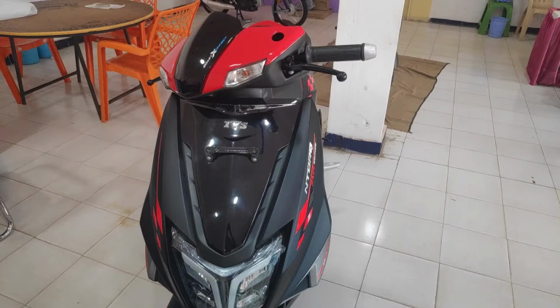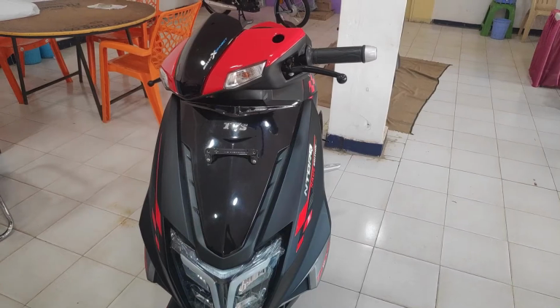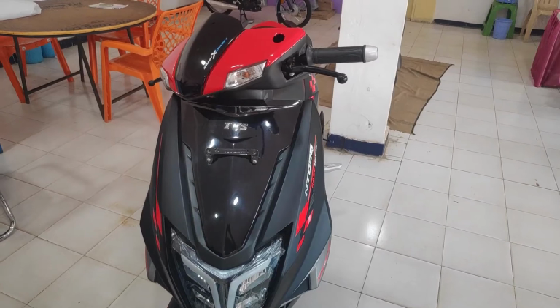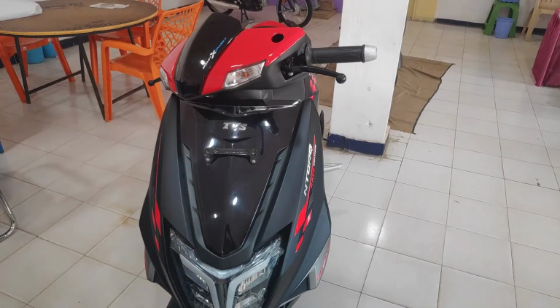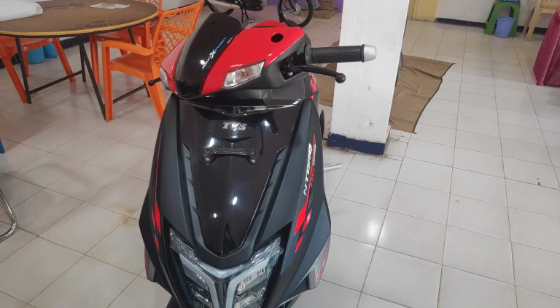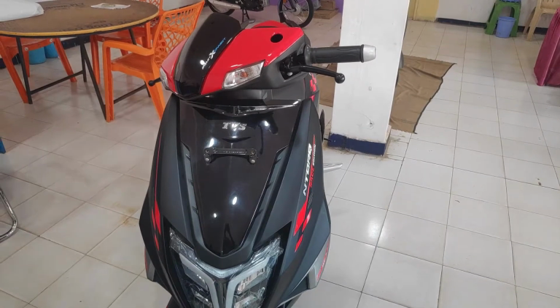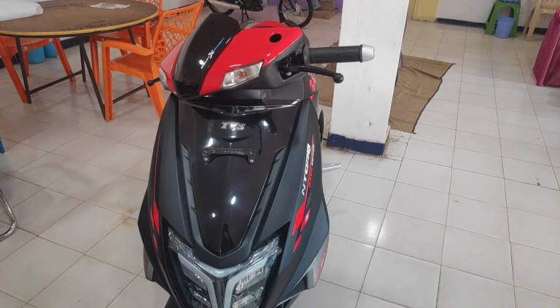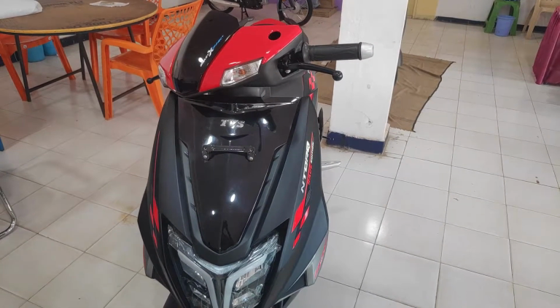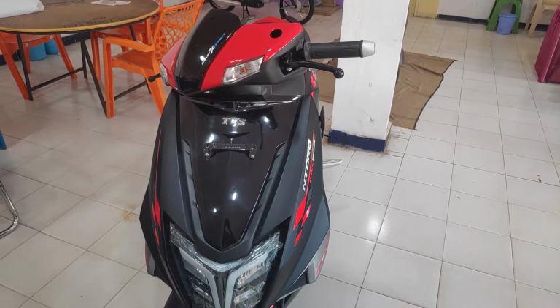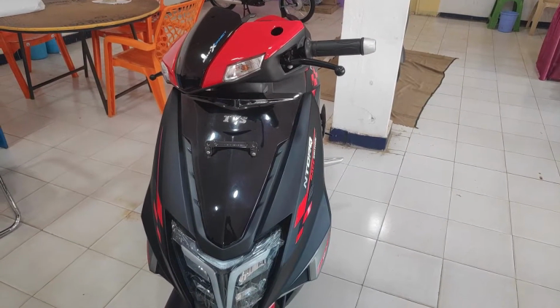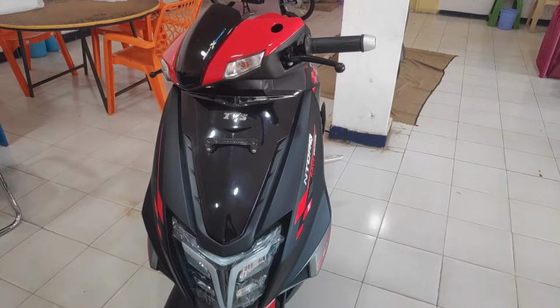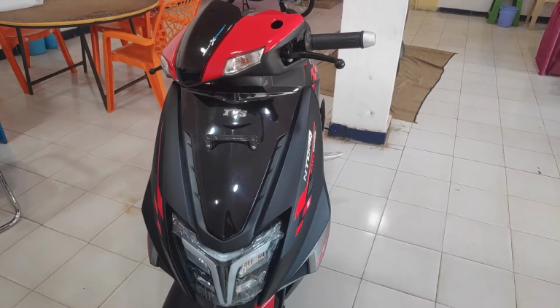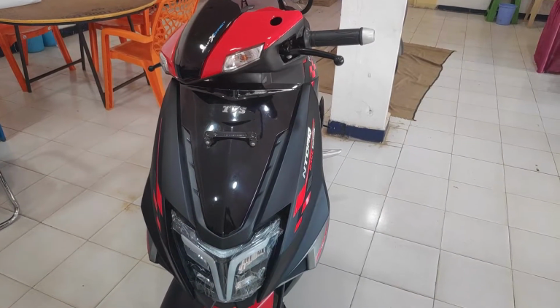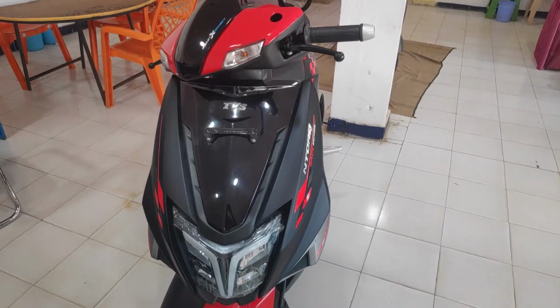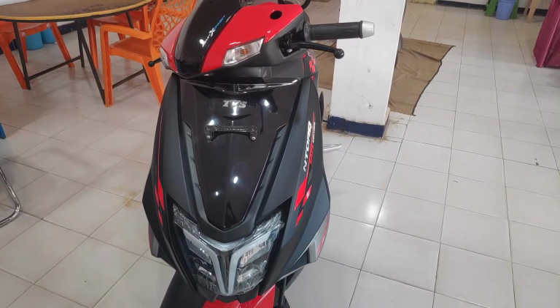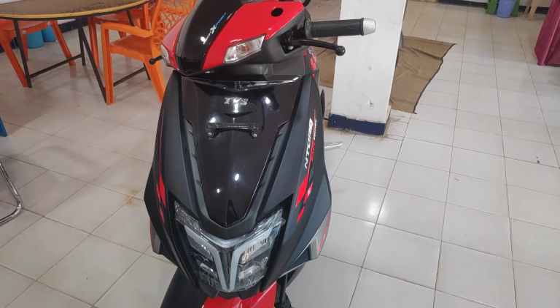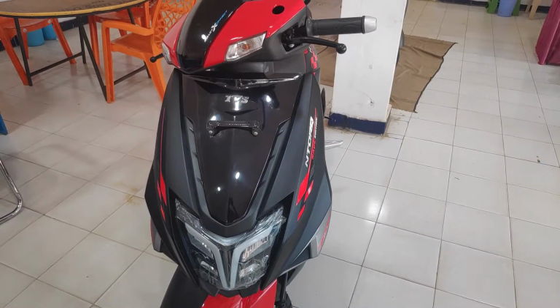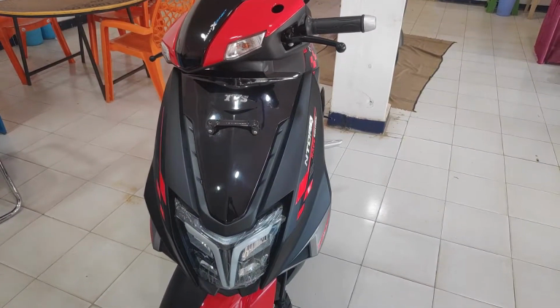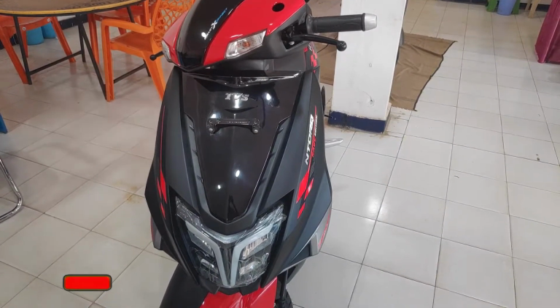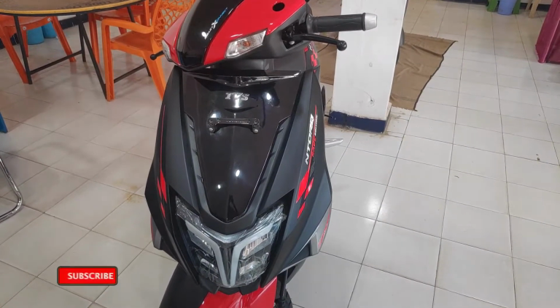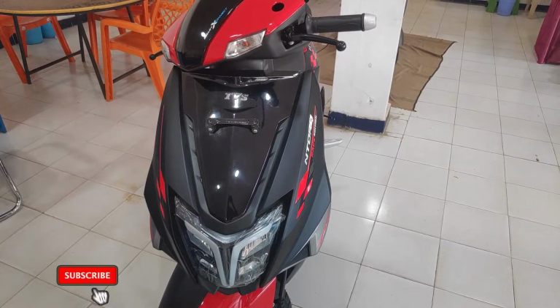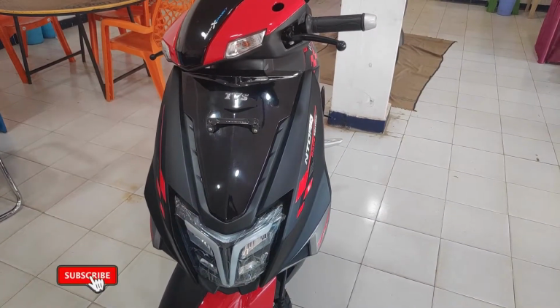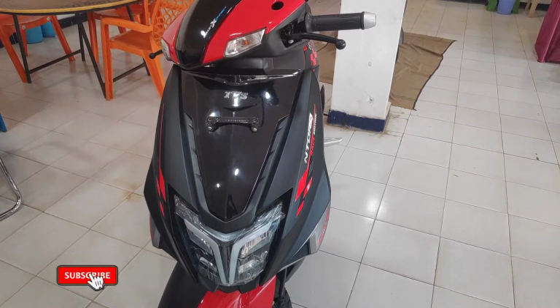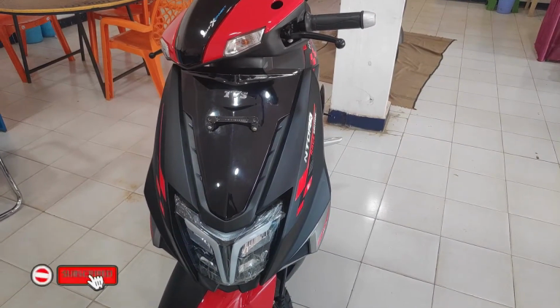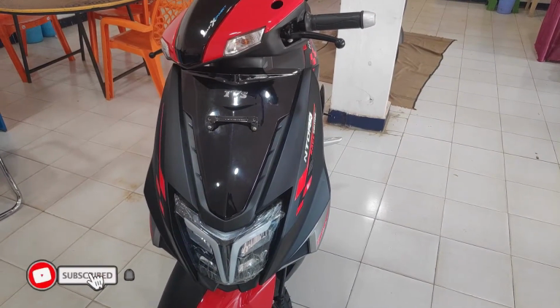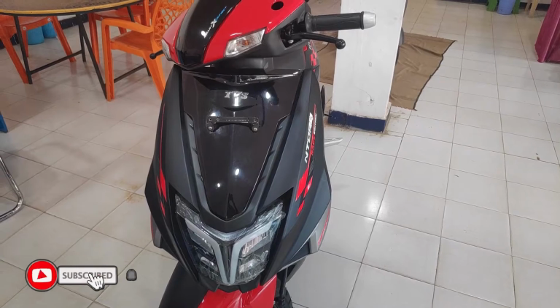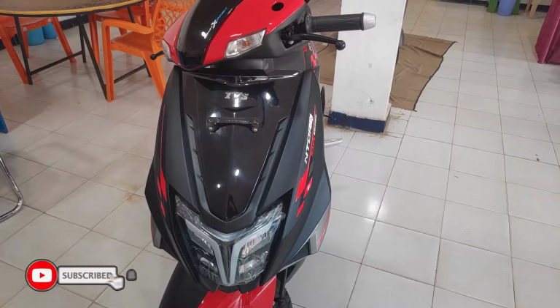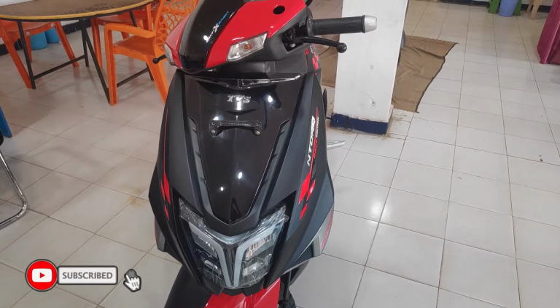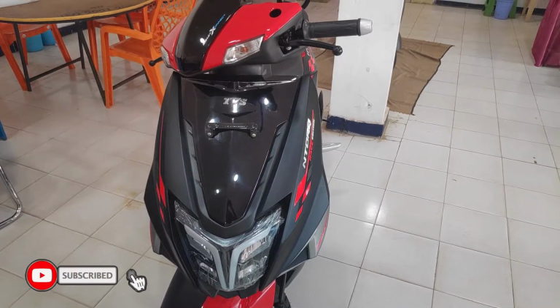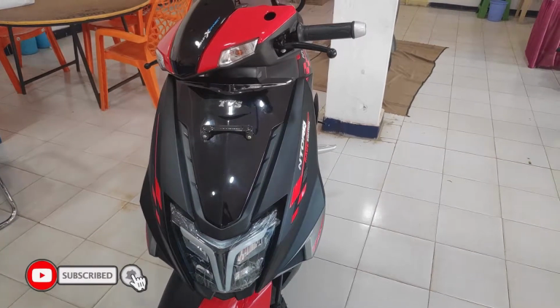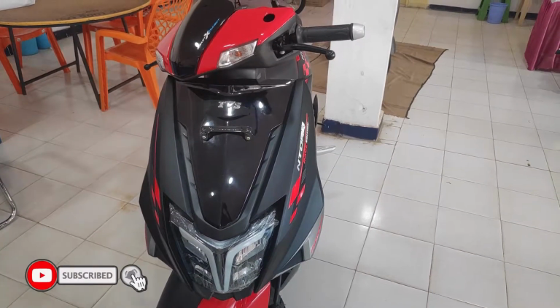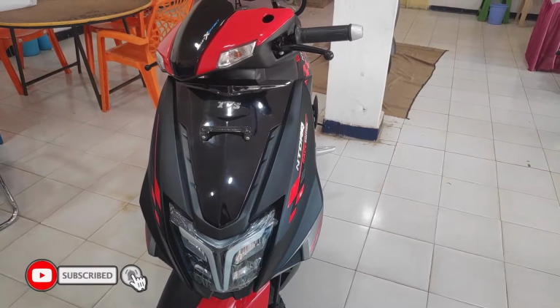Hello everyone, welcome back to the channel. In this video, we will talk about N-TORQ 125 Race Edition full details.